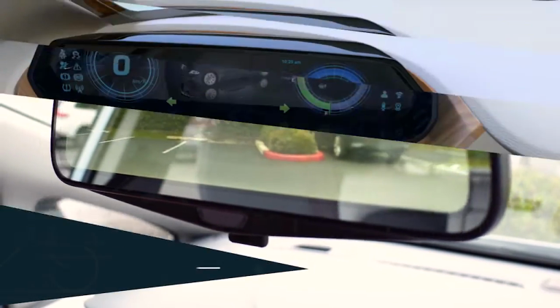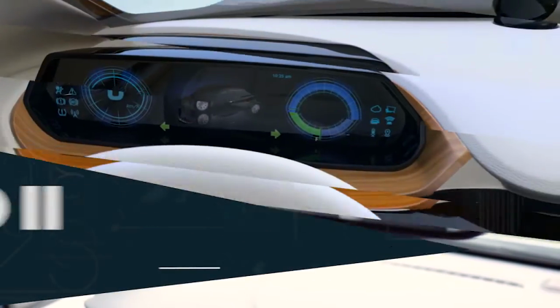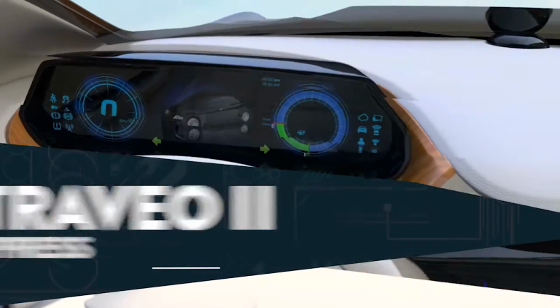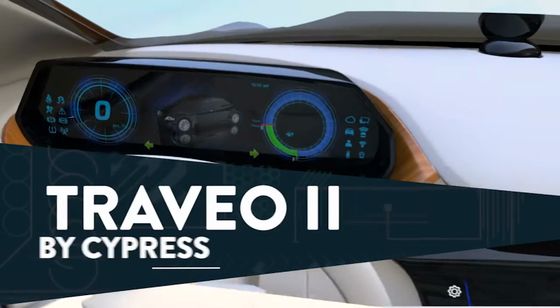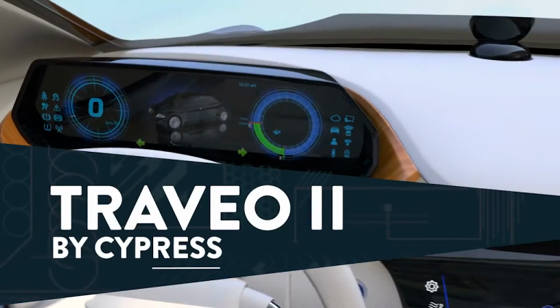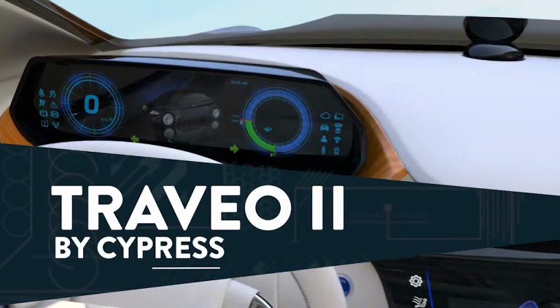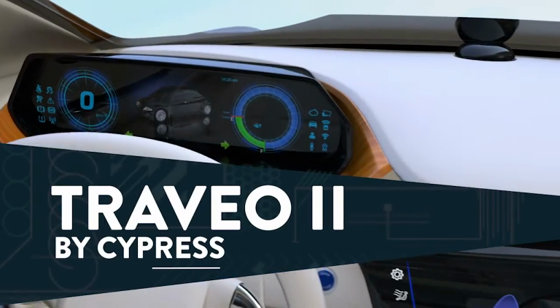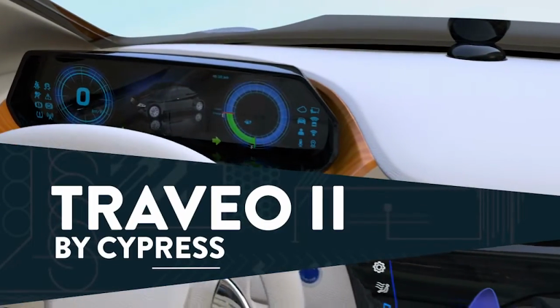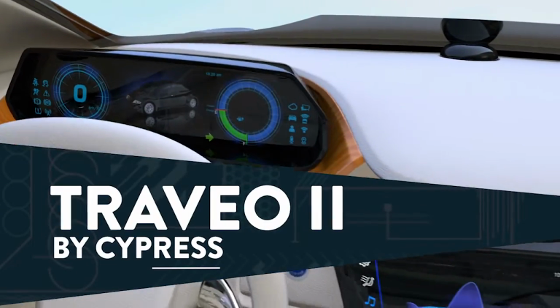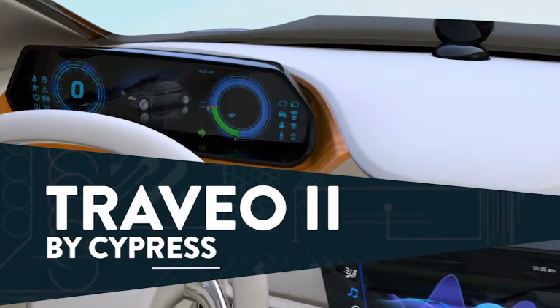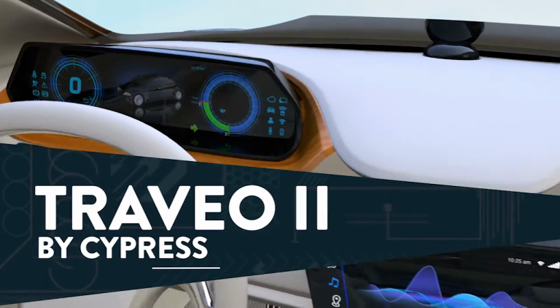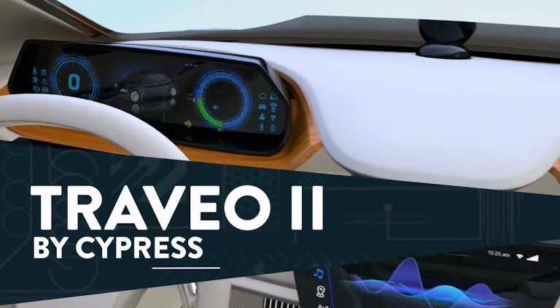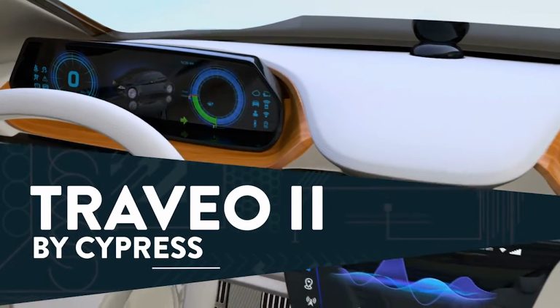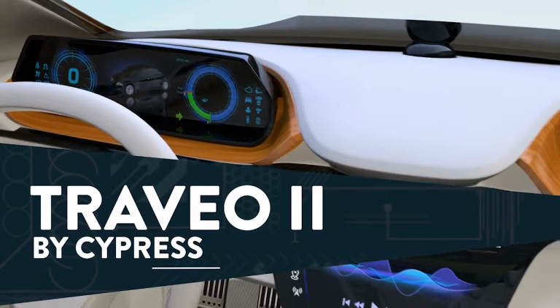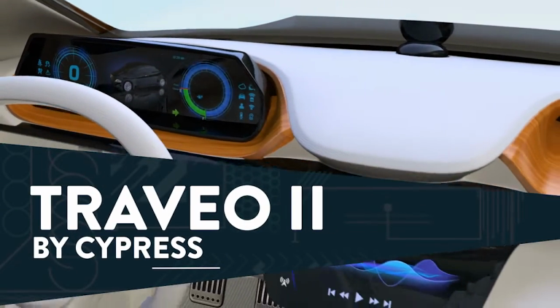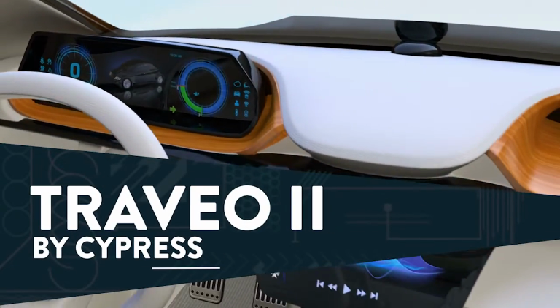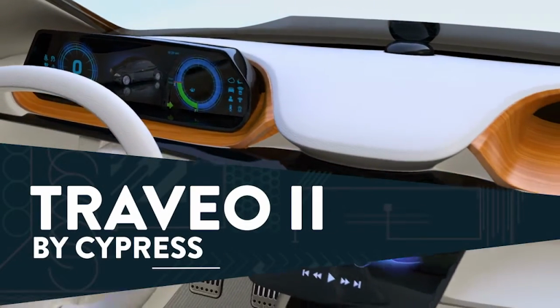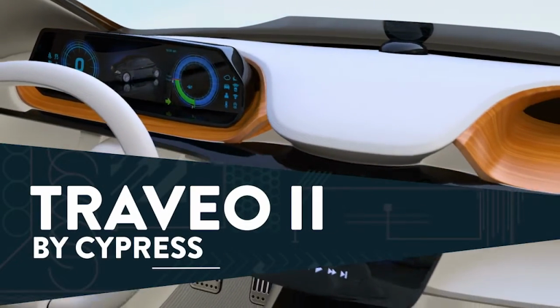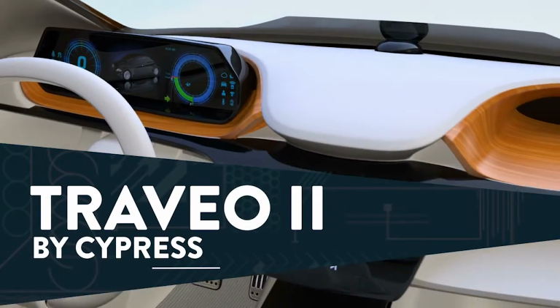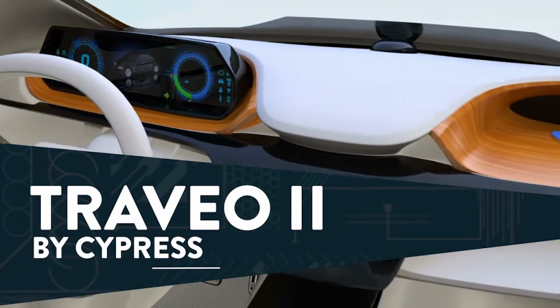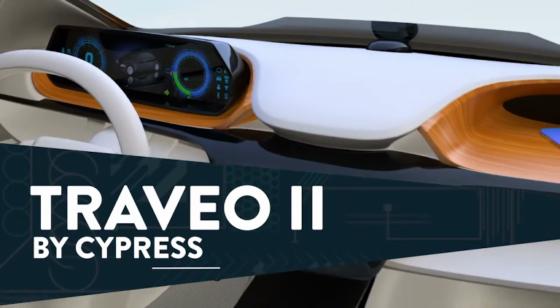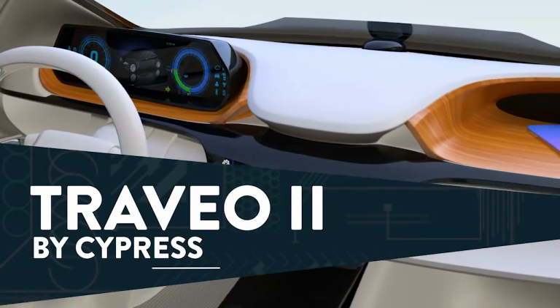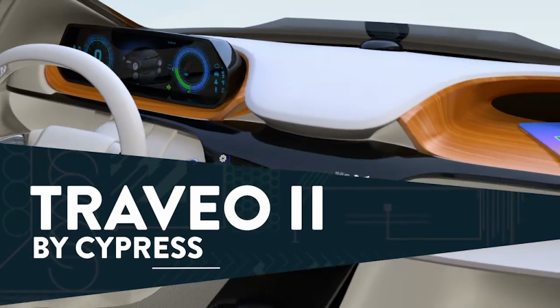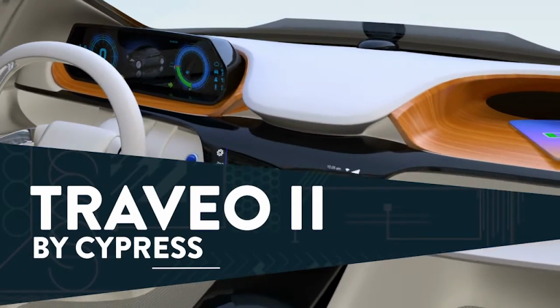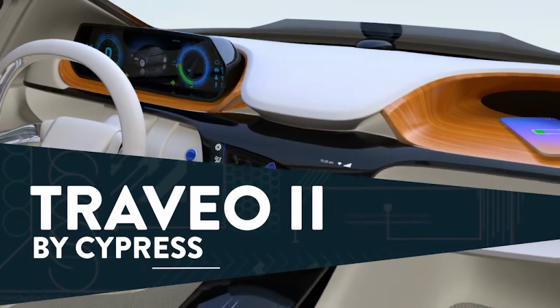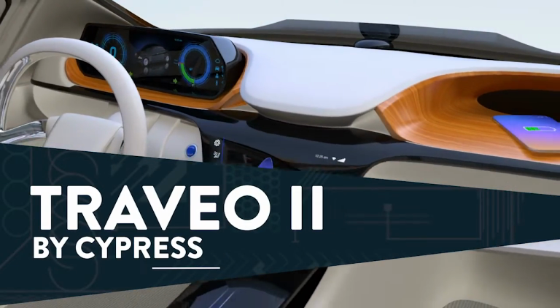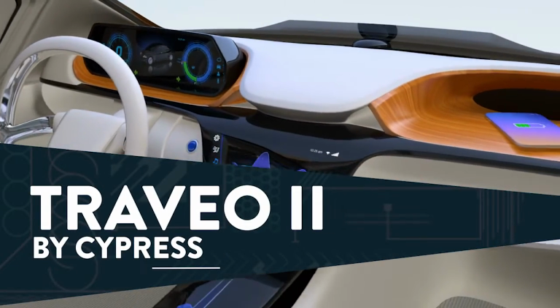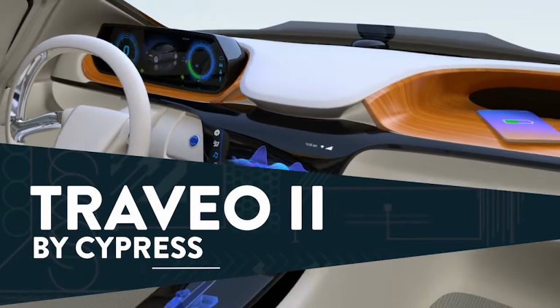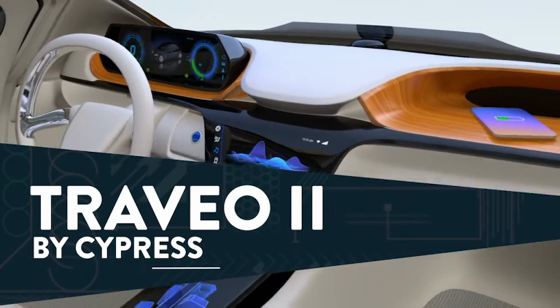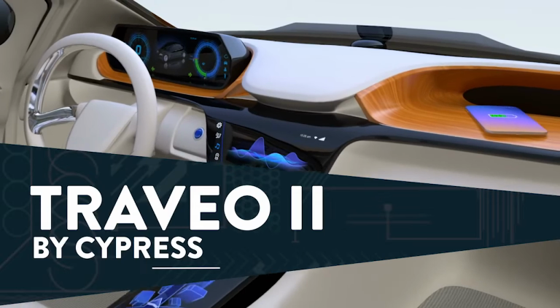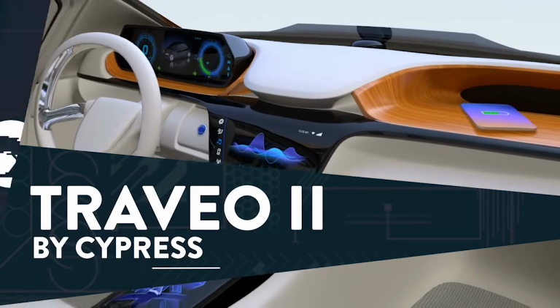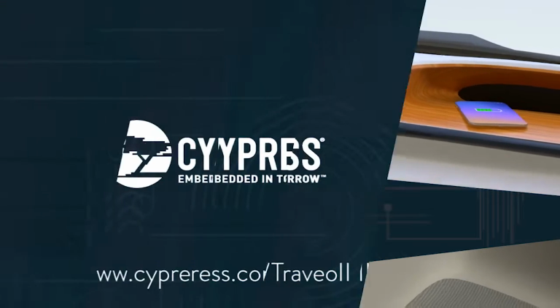Cypress is advancing the autonomous evolution with the connected-car-ready Treveo 2. How will you use it?